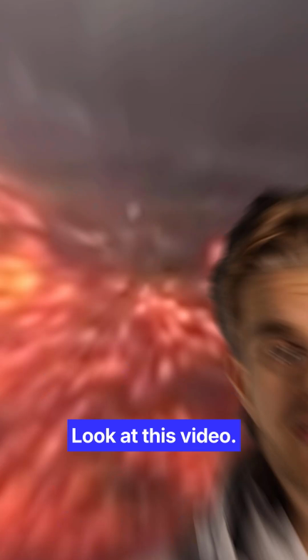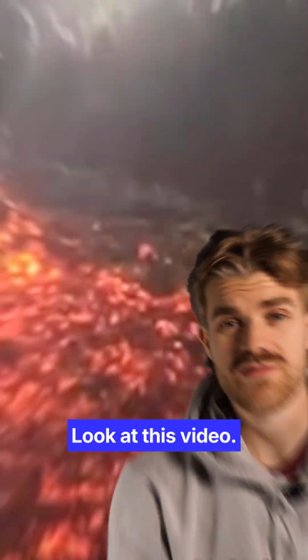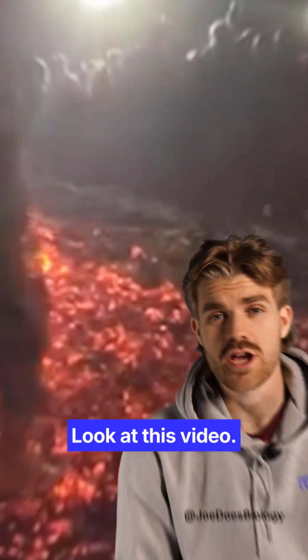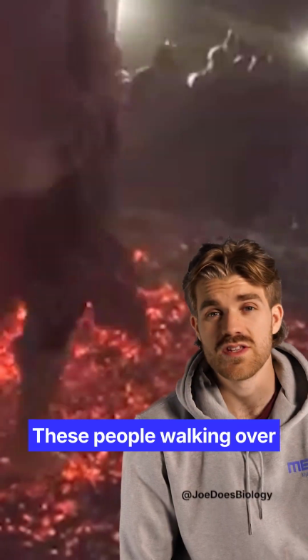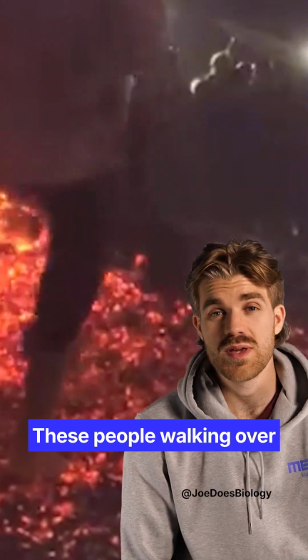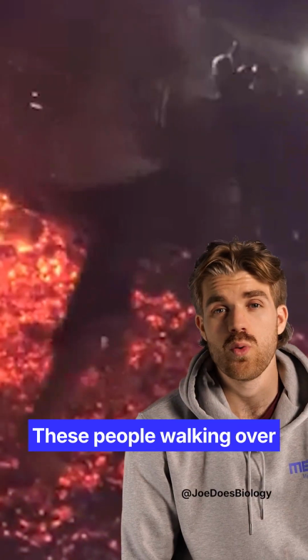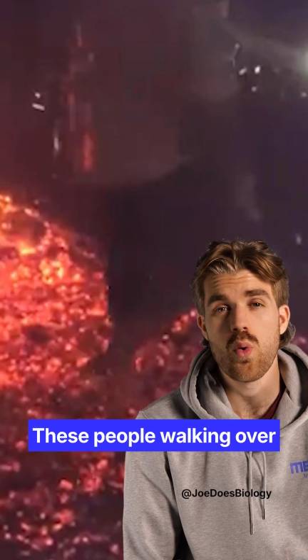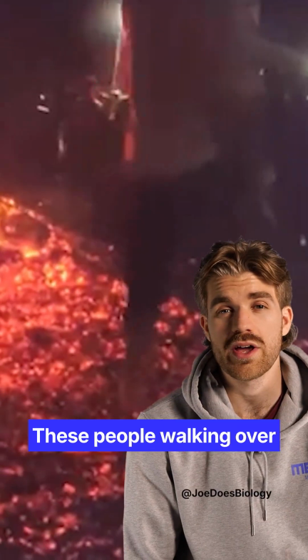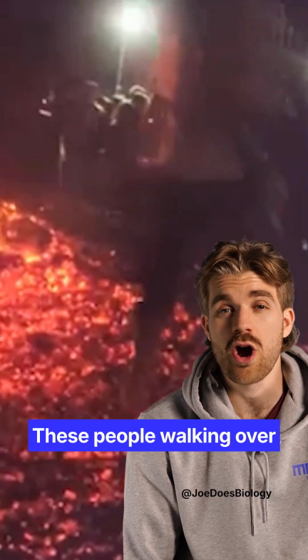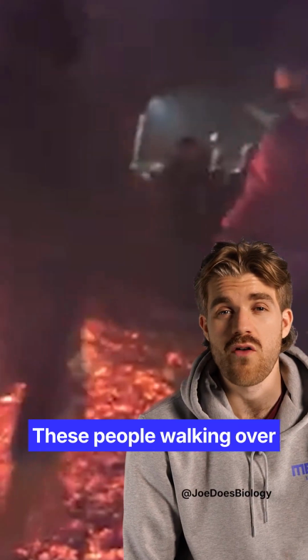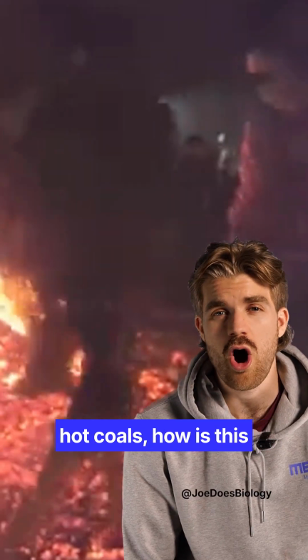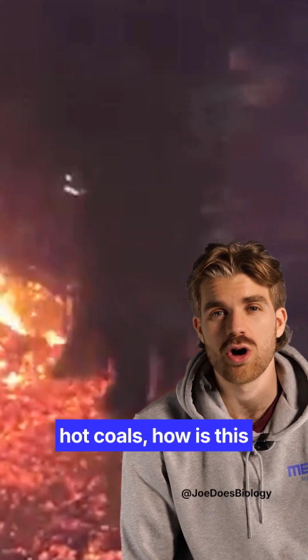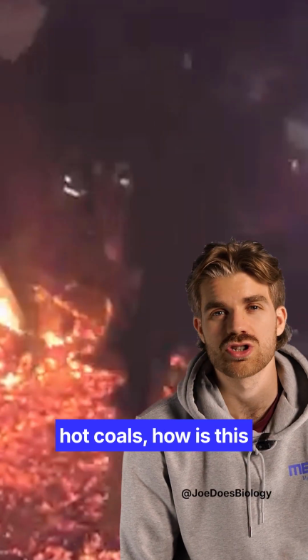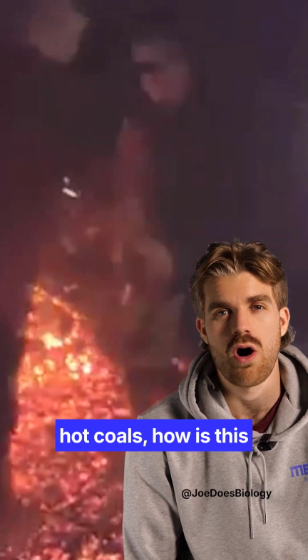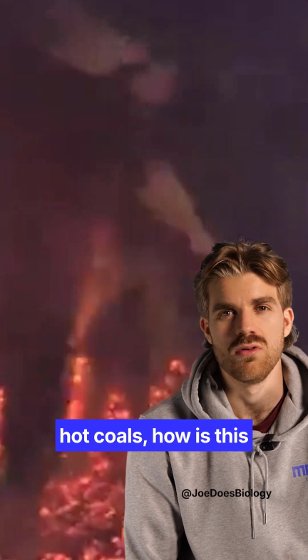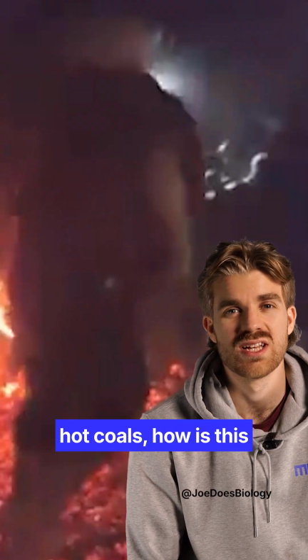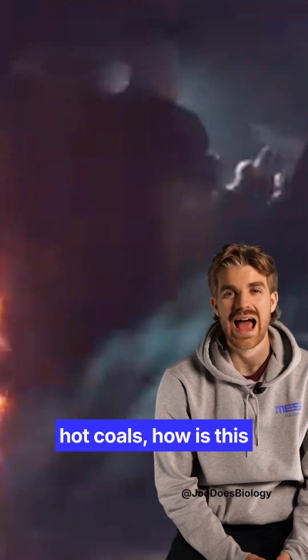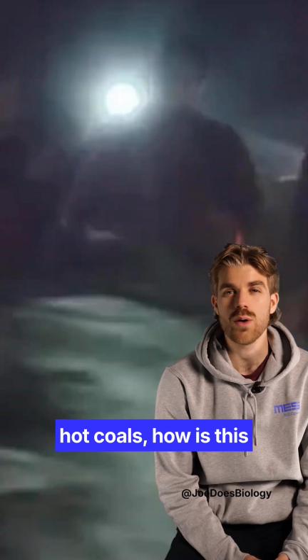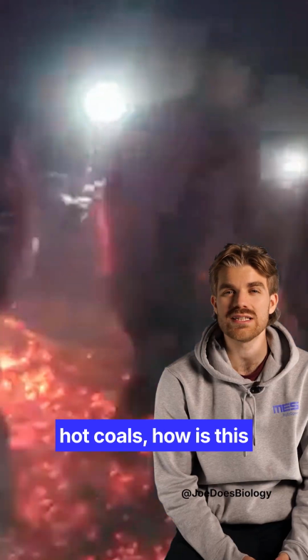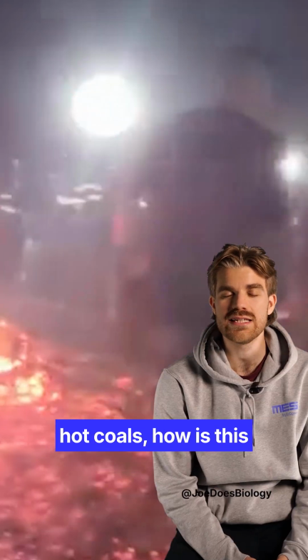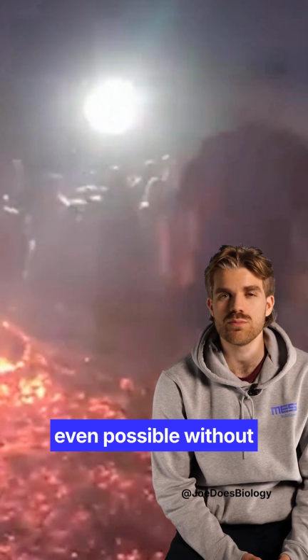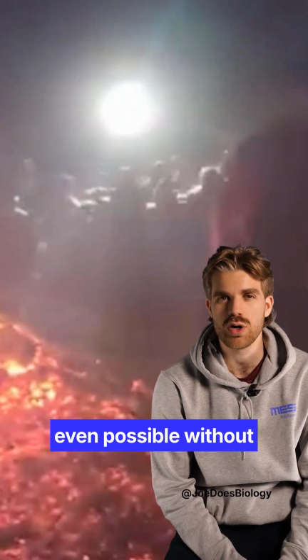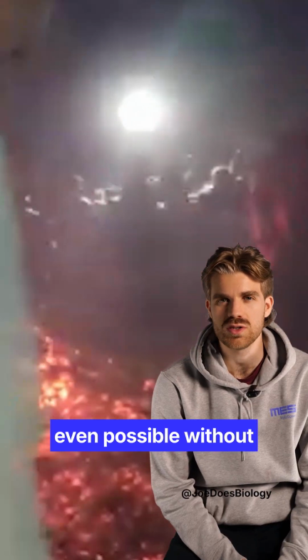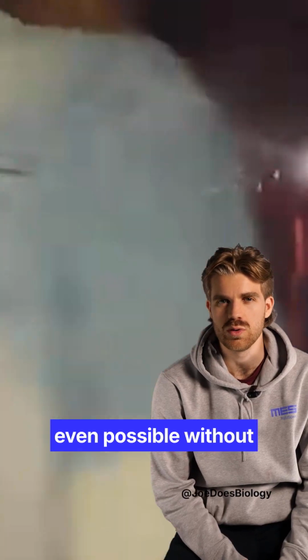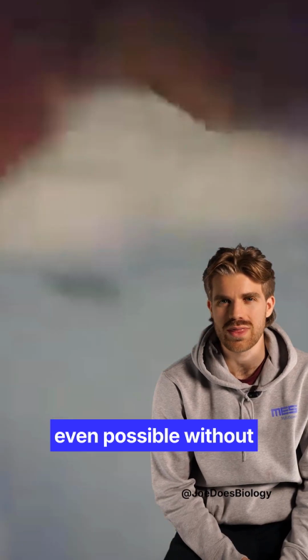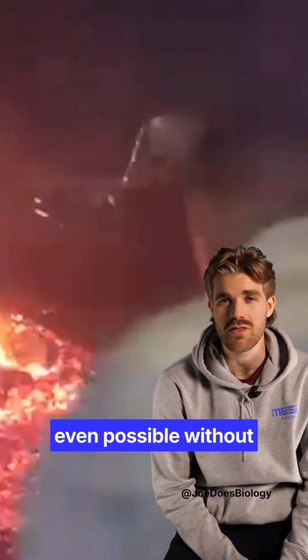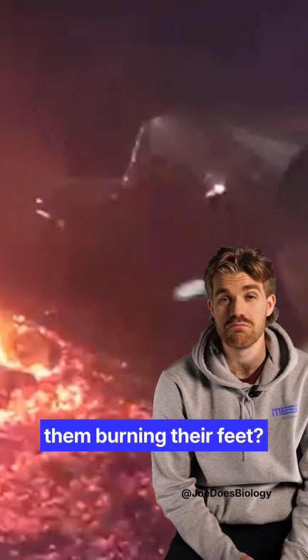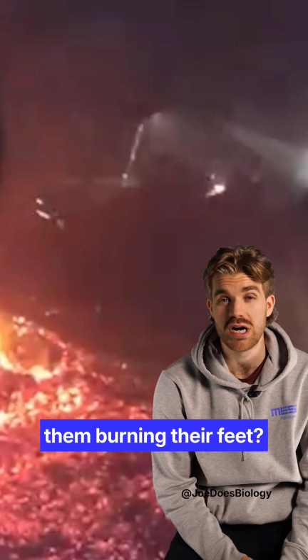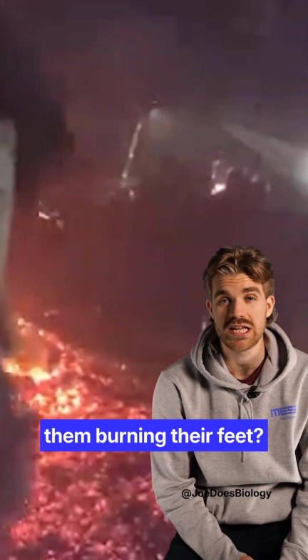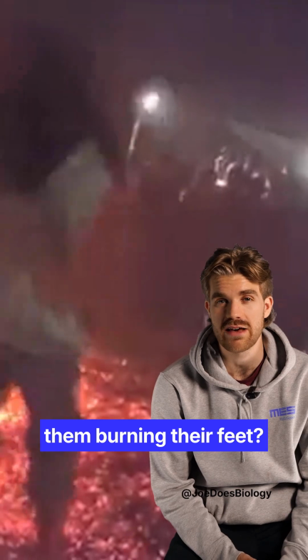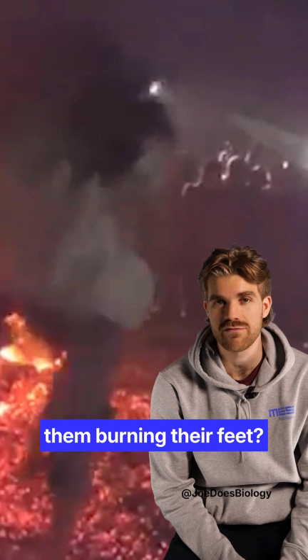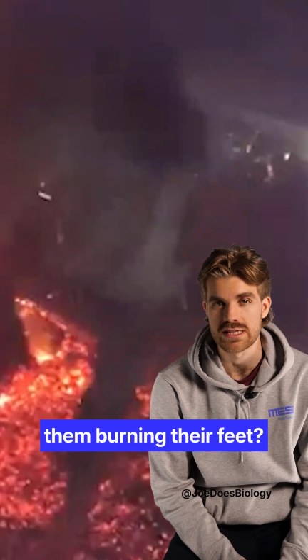Look at this video of these people walking over hot coals. How is this even possible without them burning their feet?